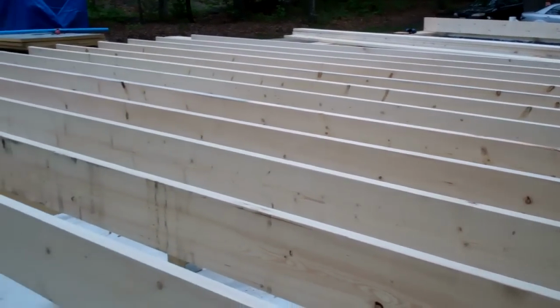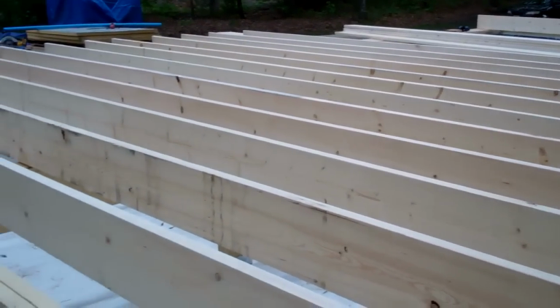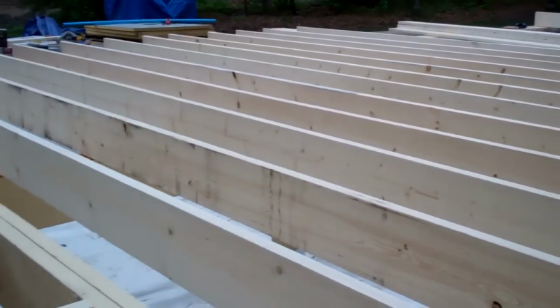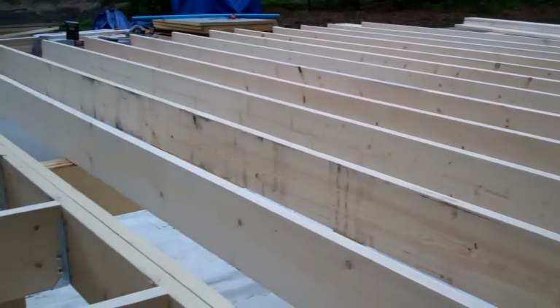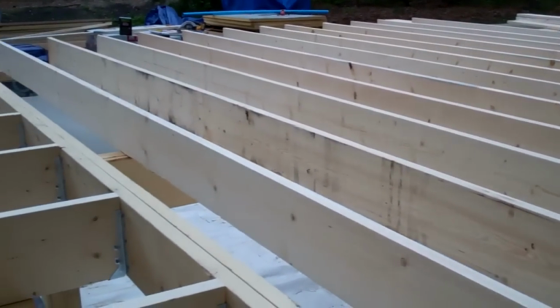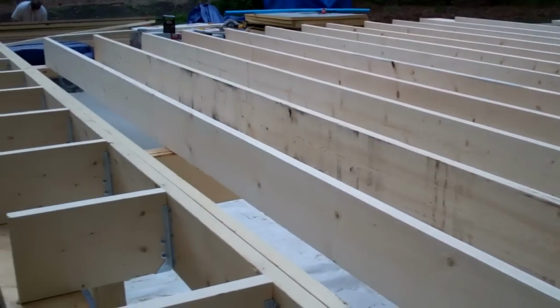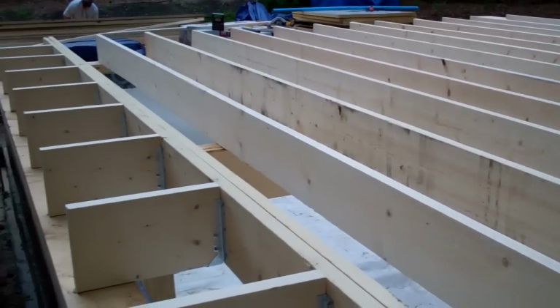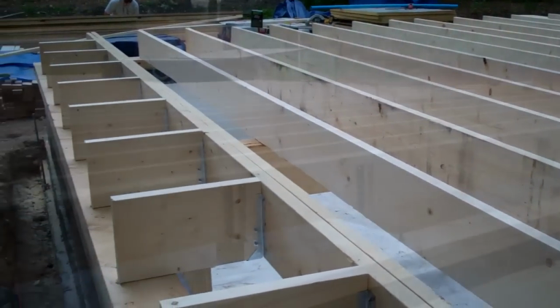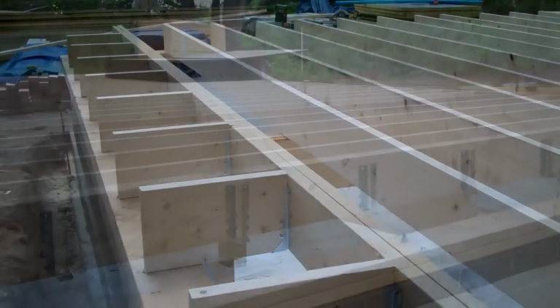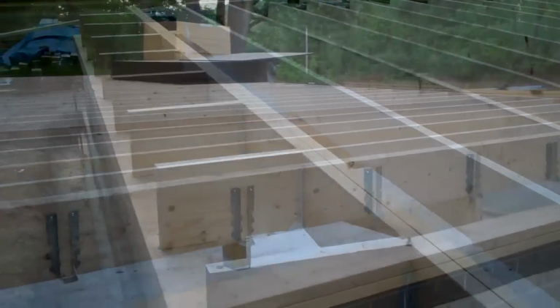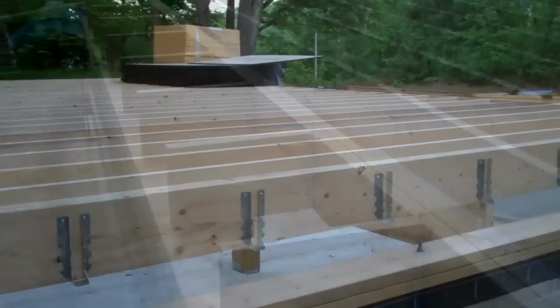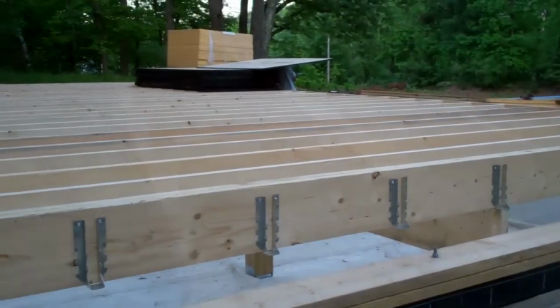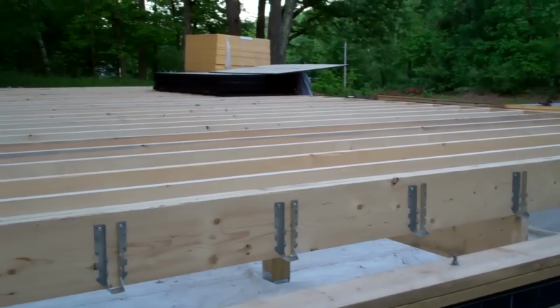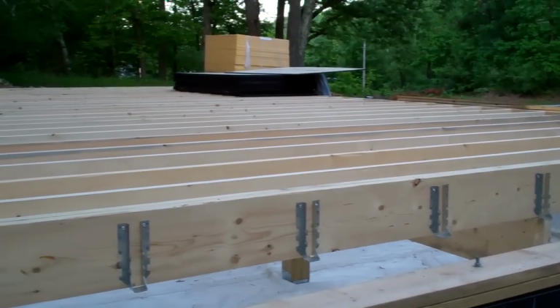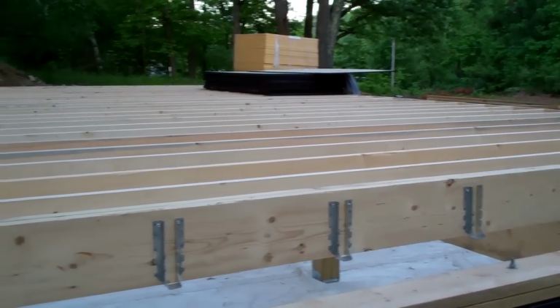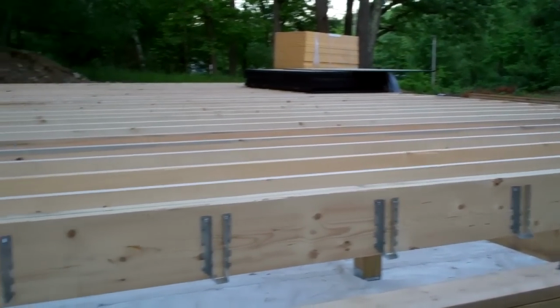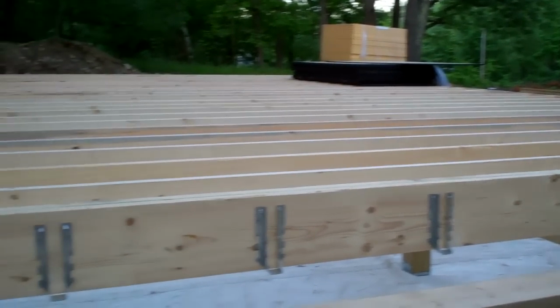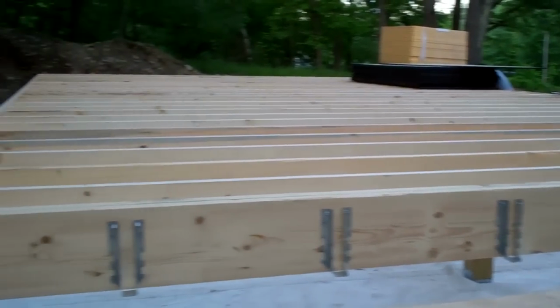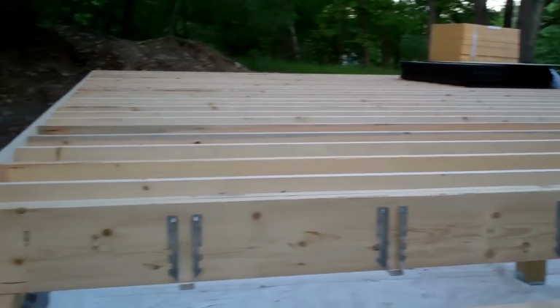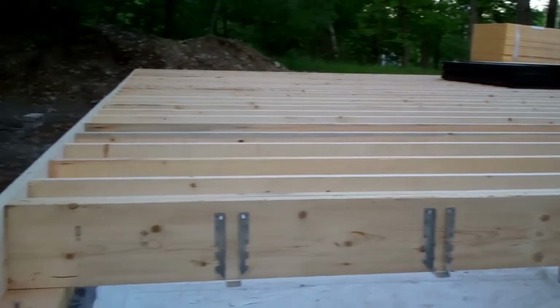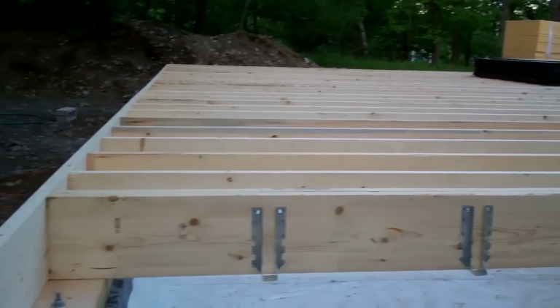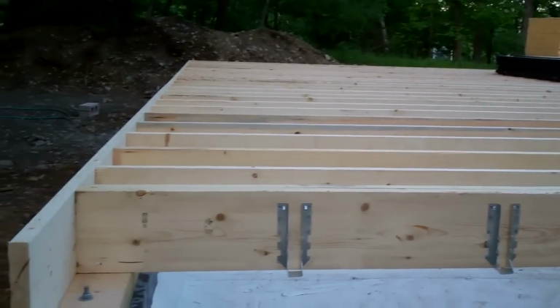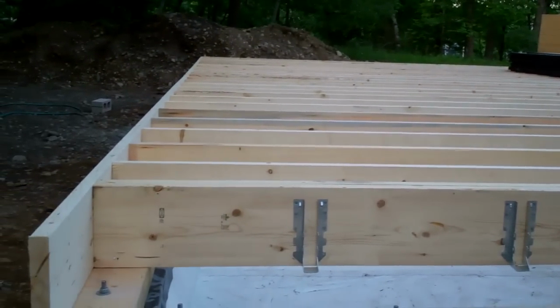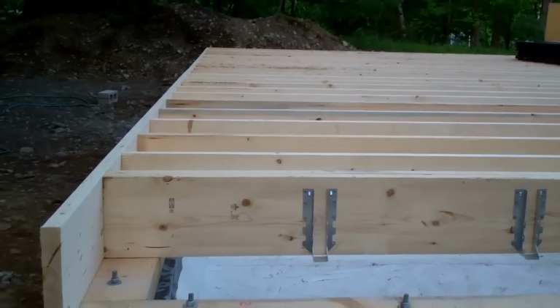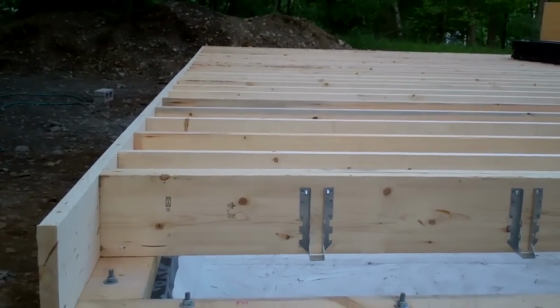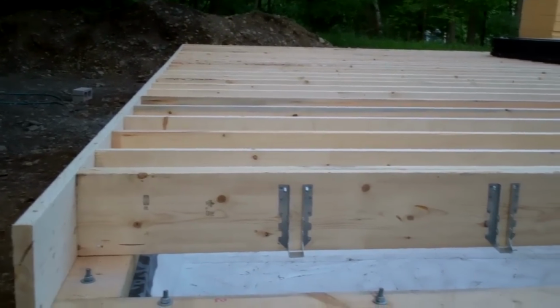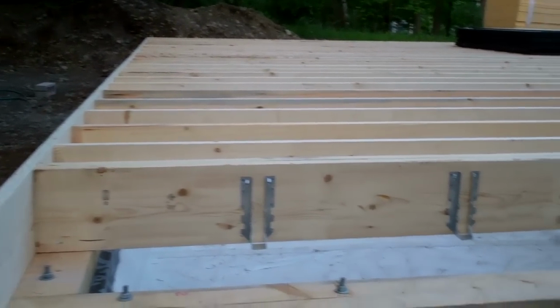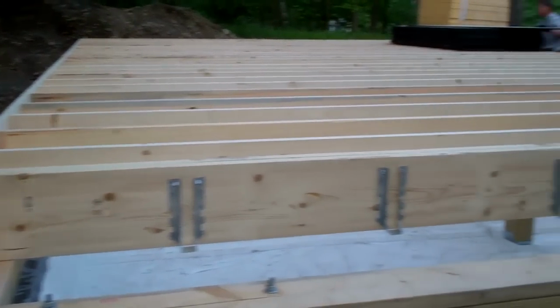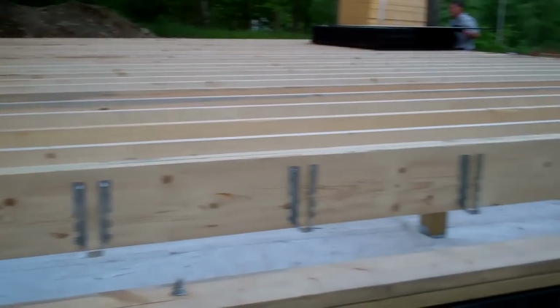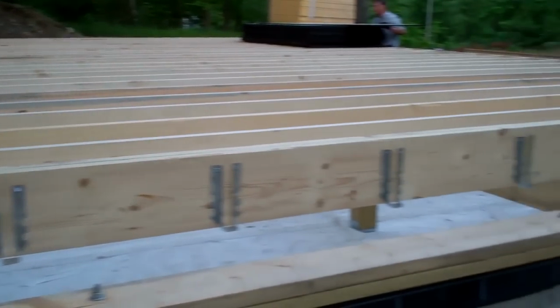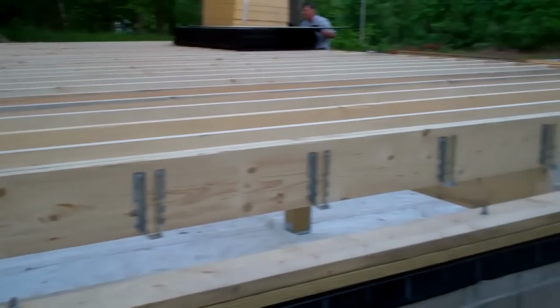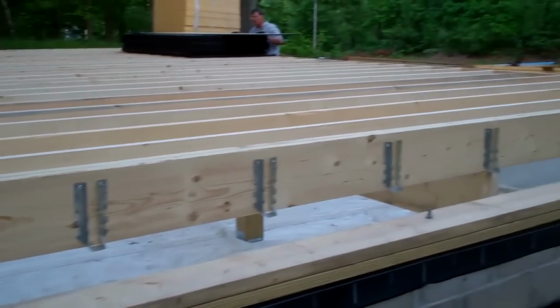And it's looking pretty good. There's dad loading up some plywood on top — we're almost done framing the platform.